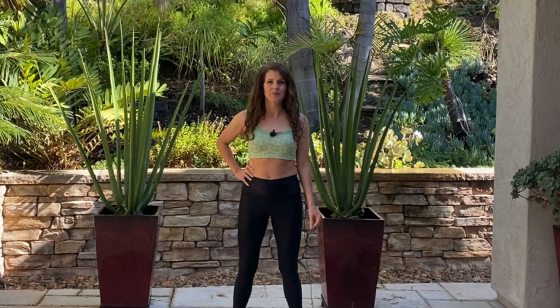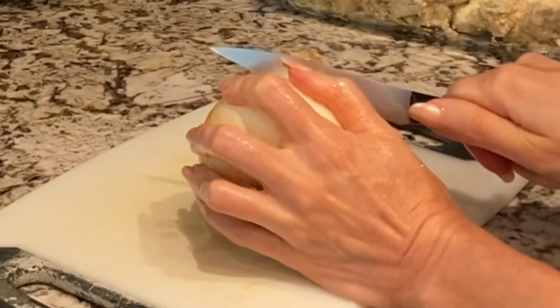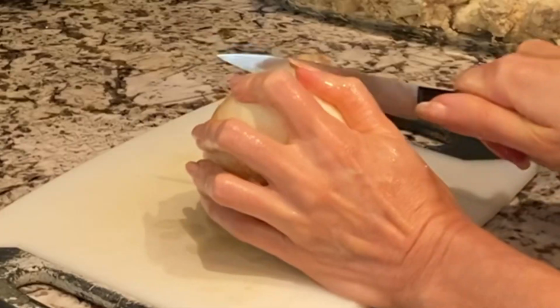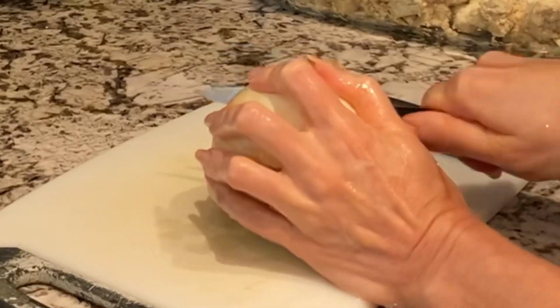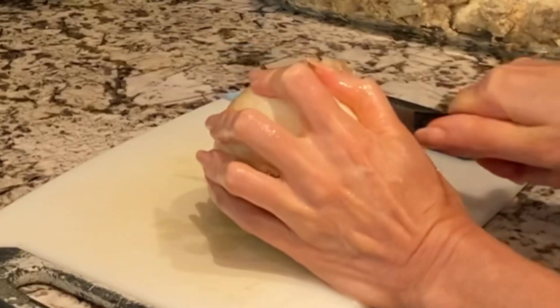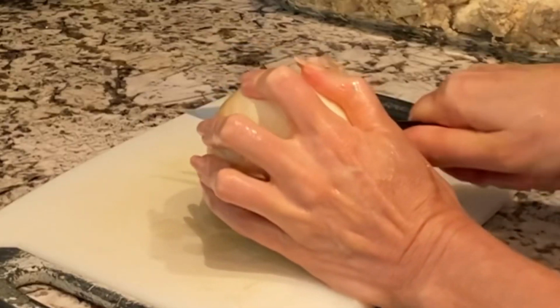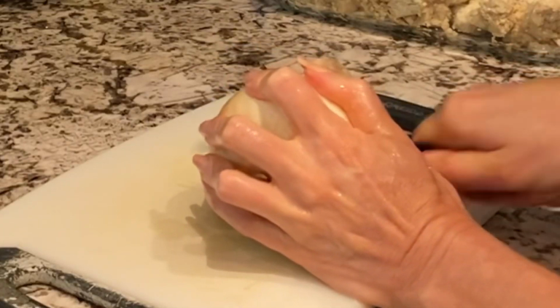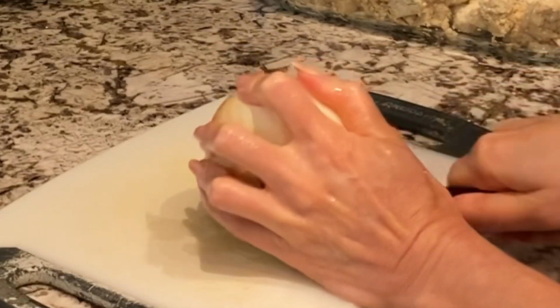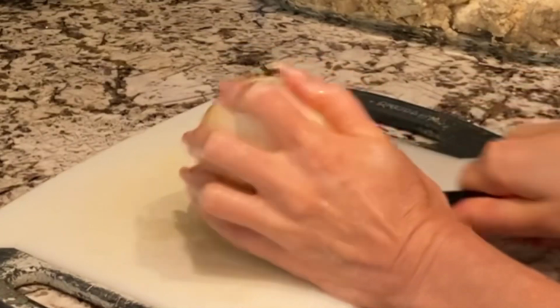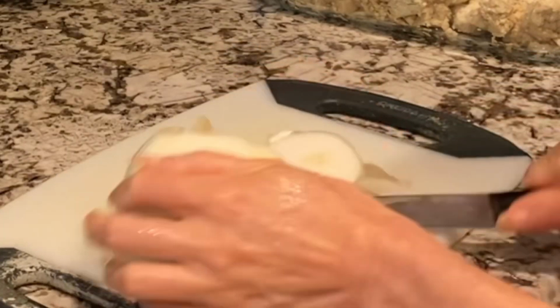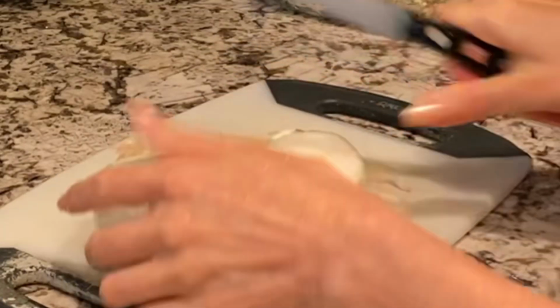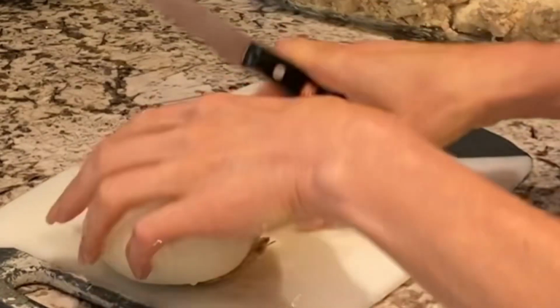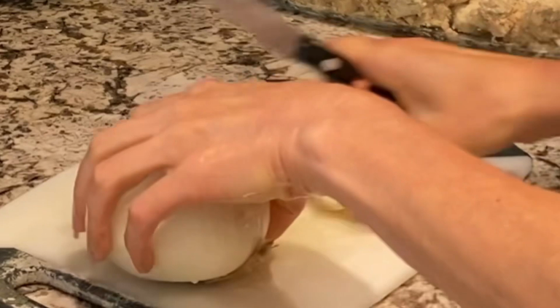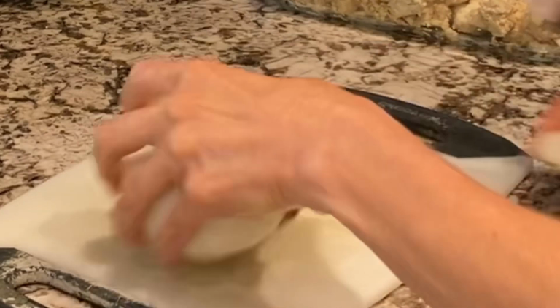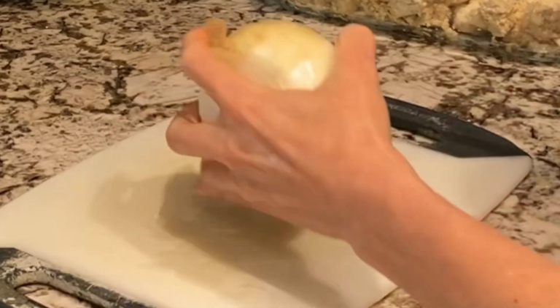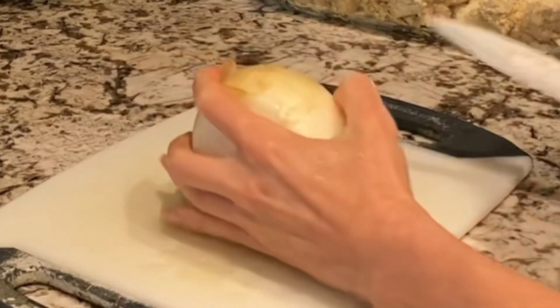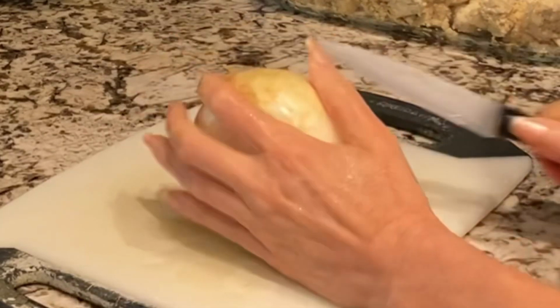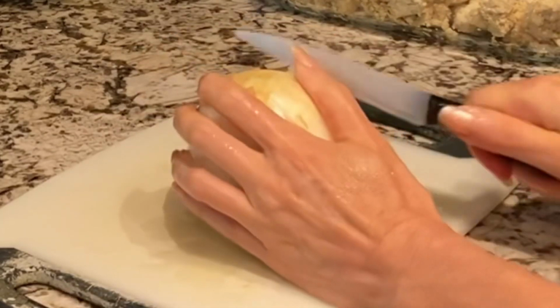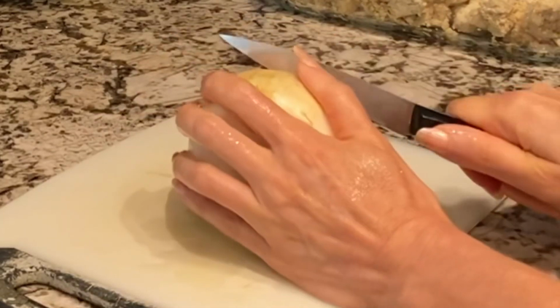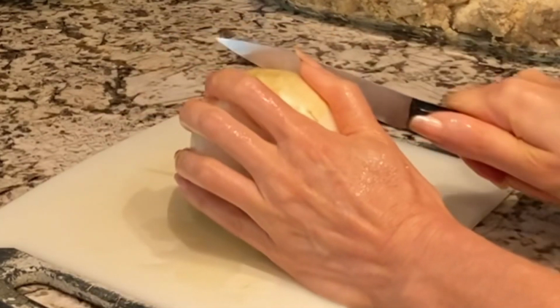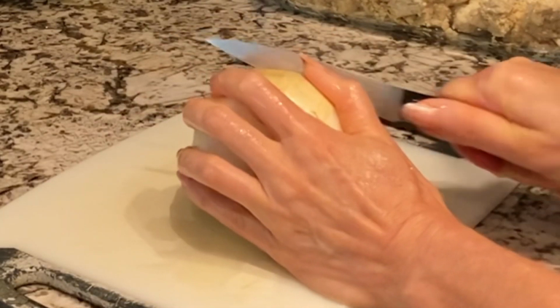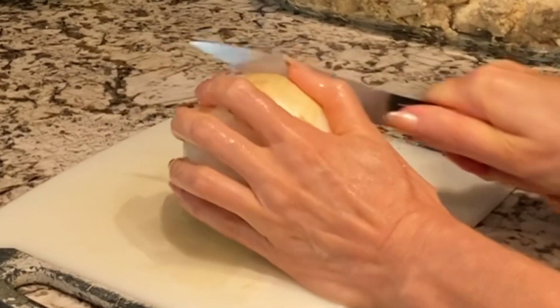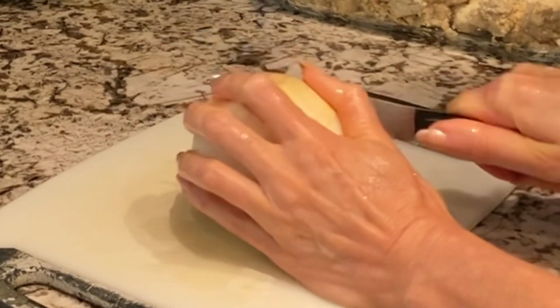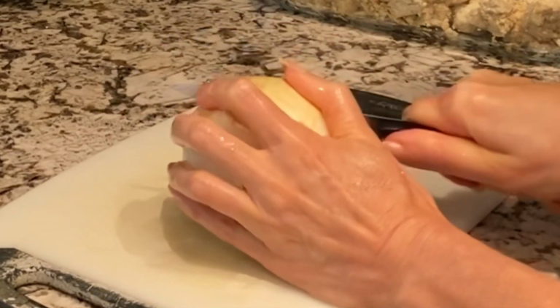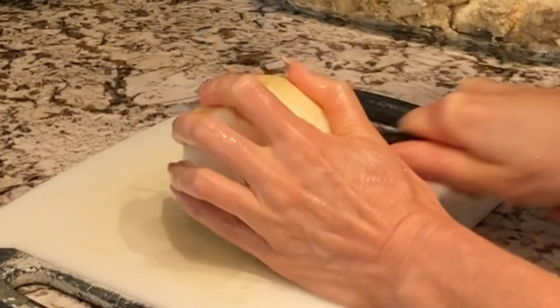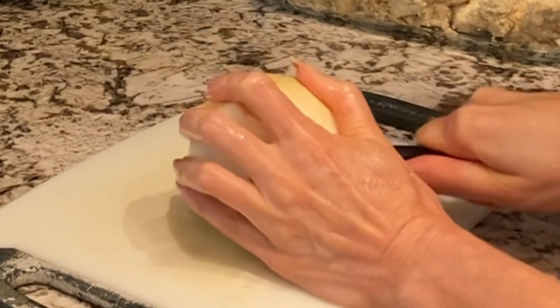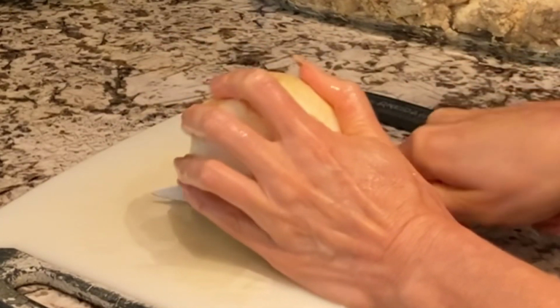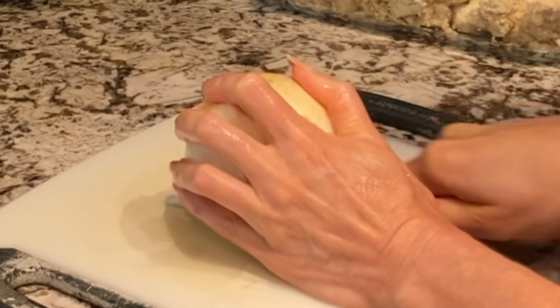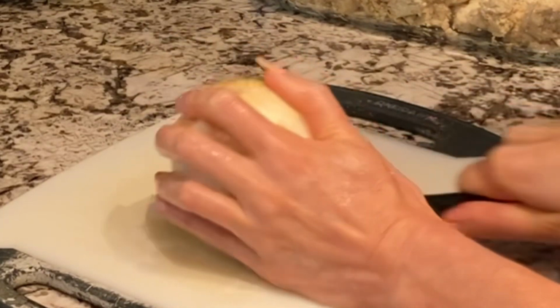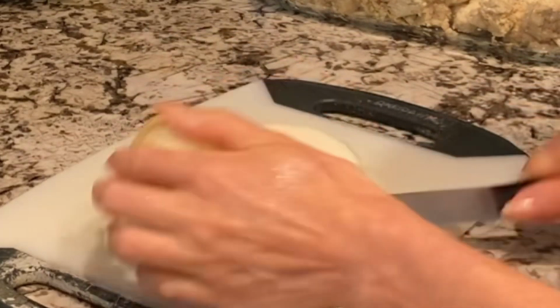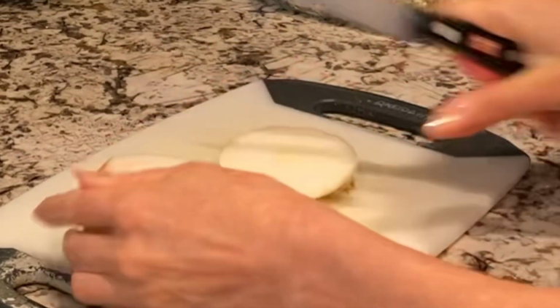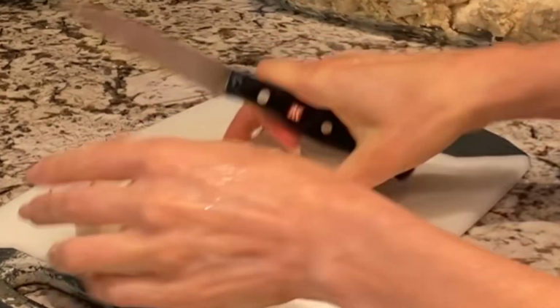I'm going to dice a yellow onion. White onion's fine too.